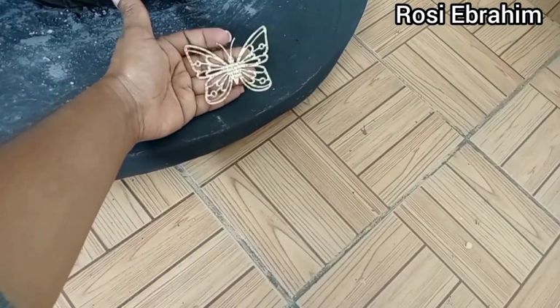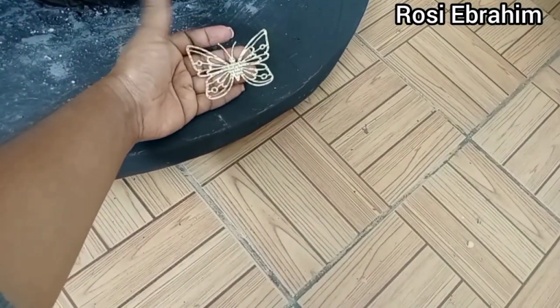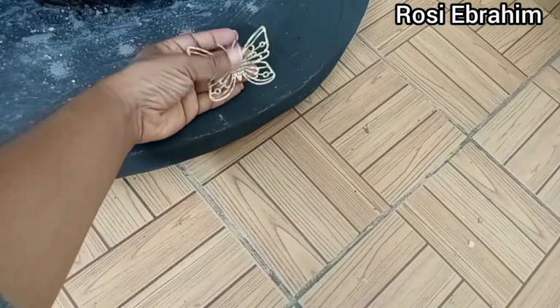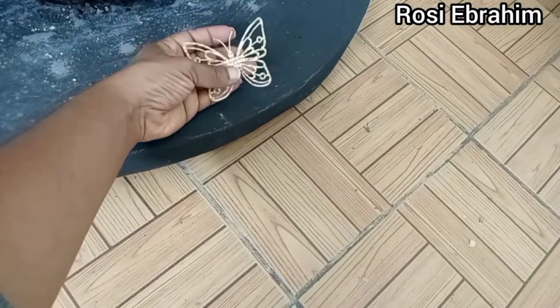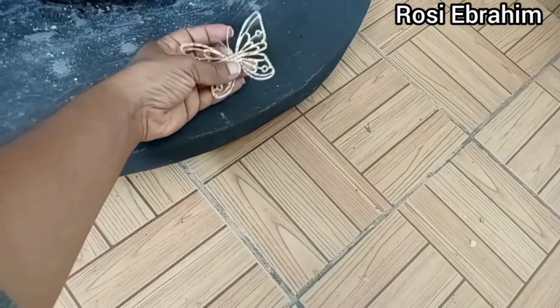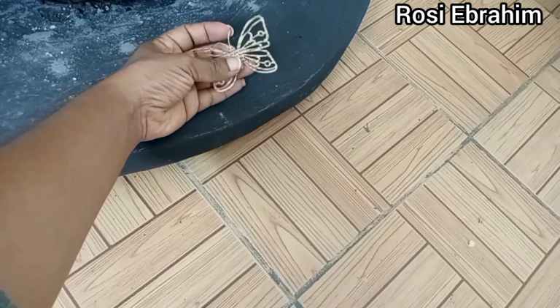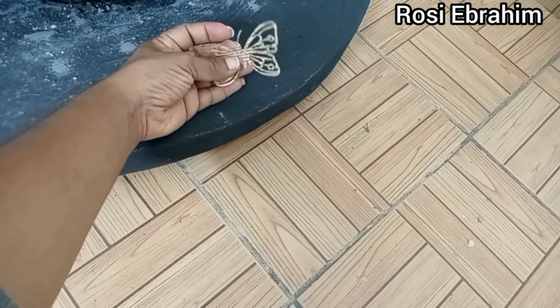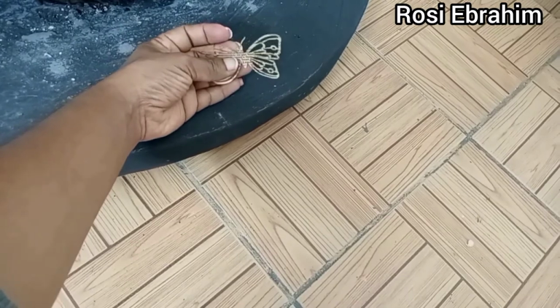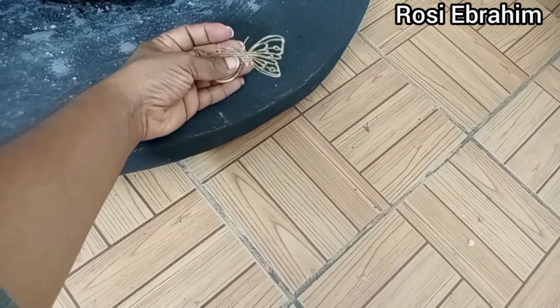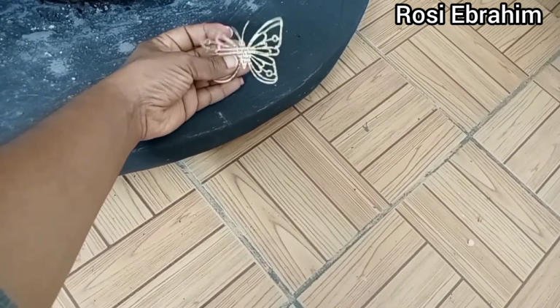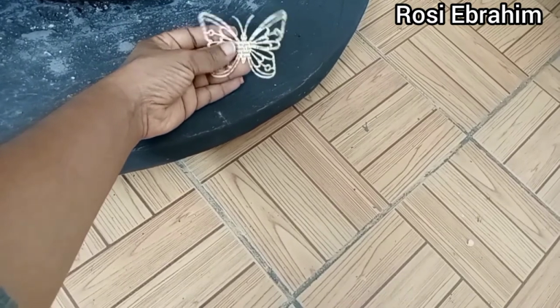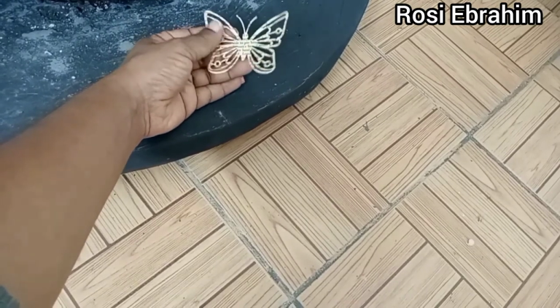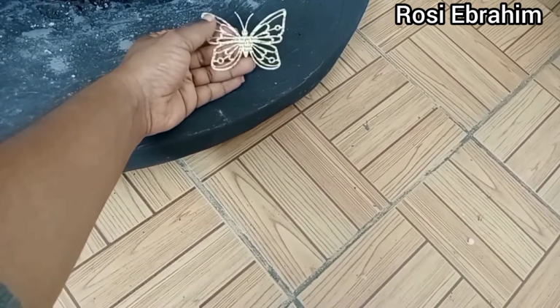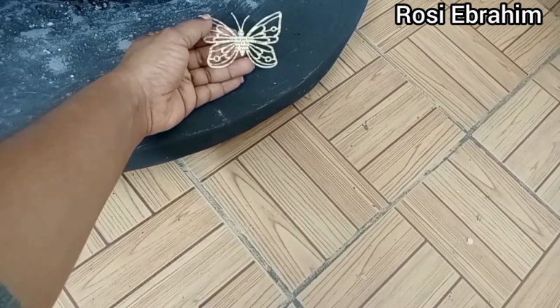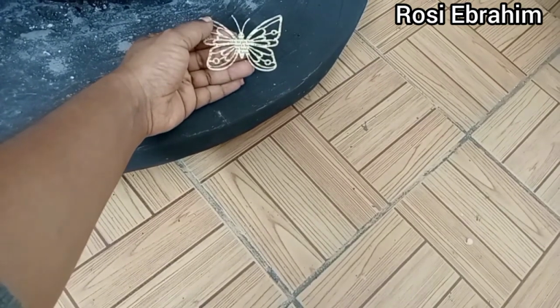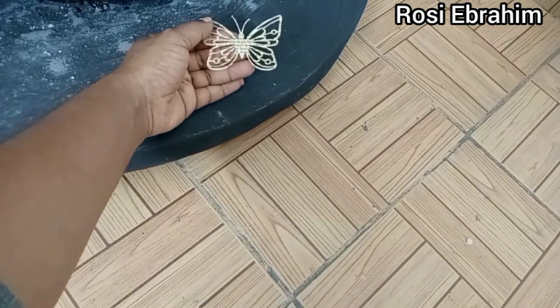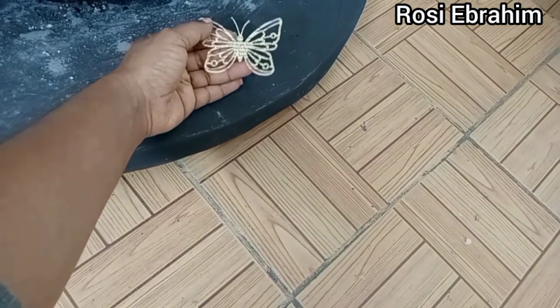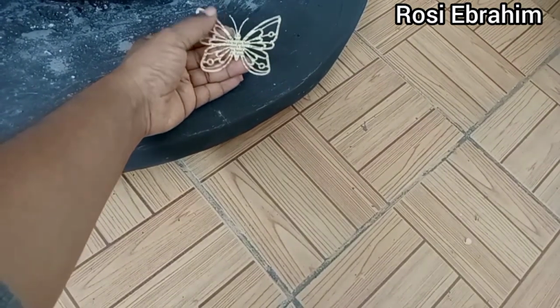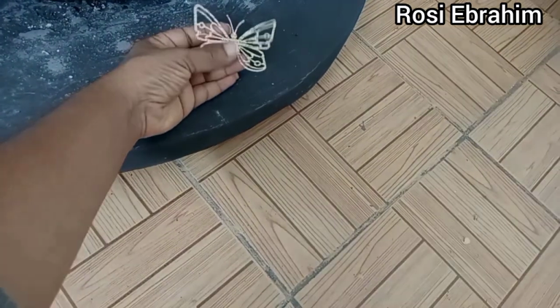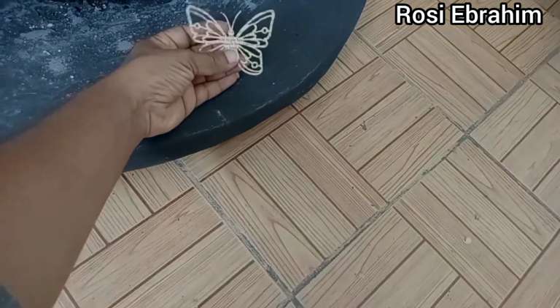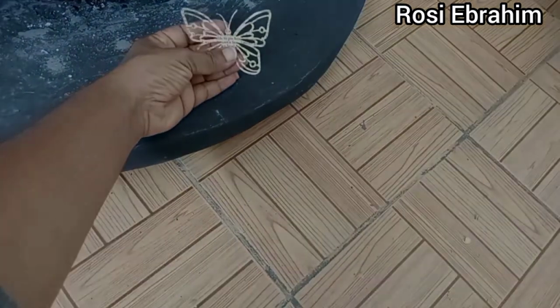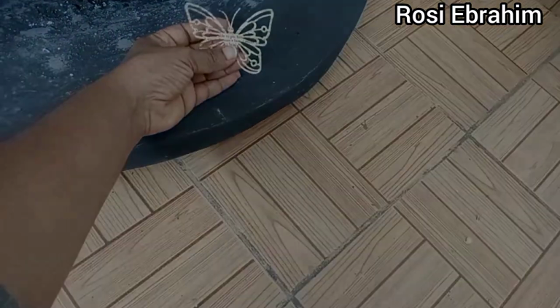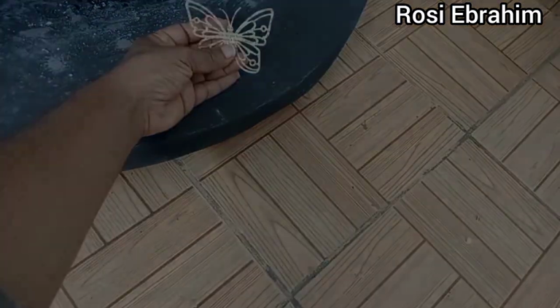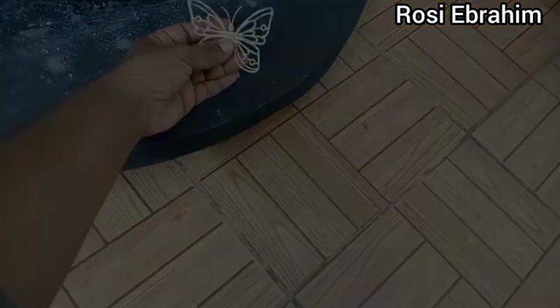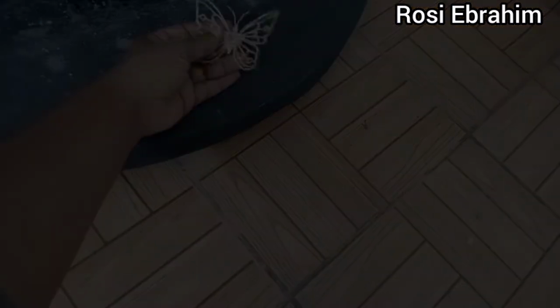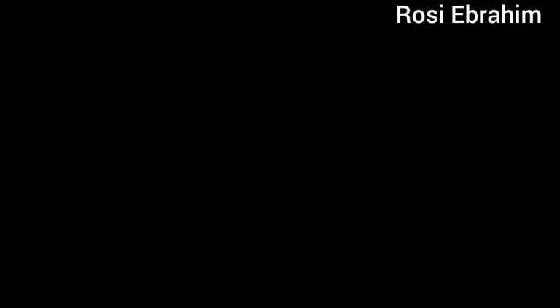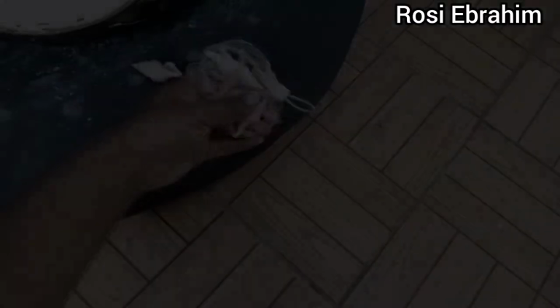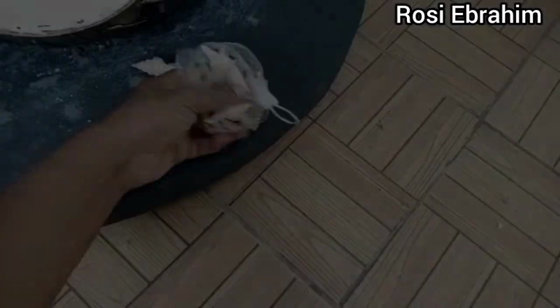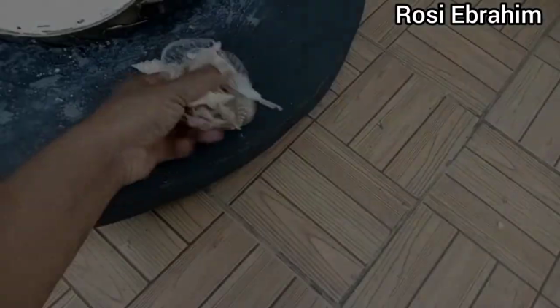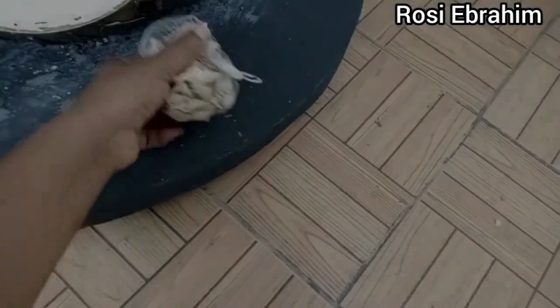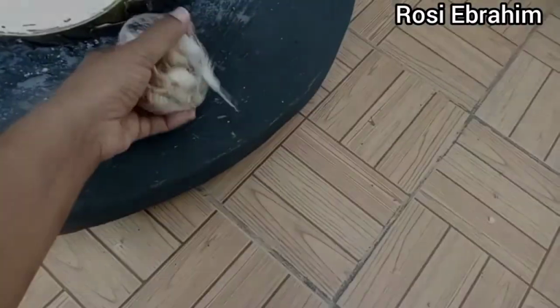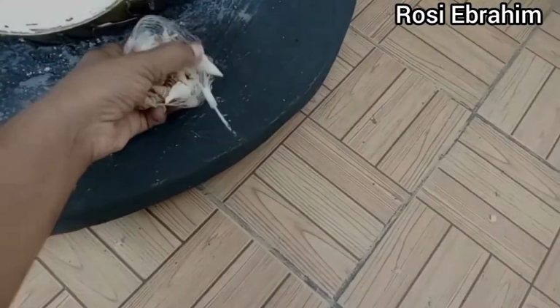And now I'm going to use some butterflies and some seashells to complete the fountain.